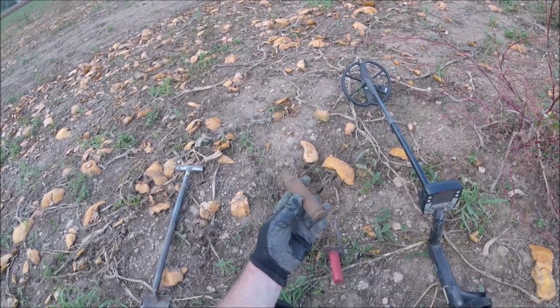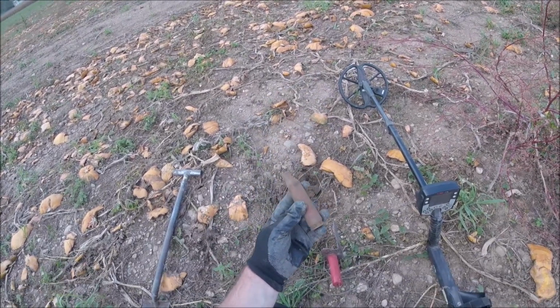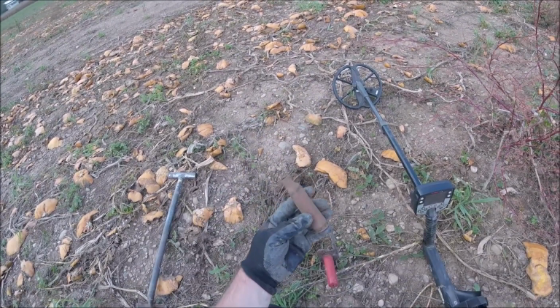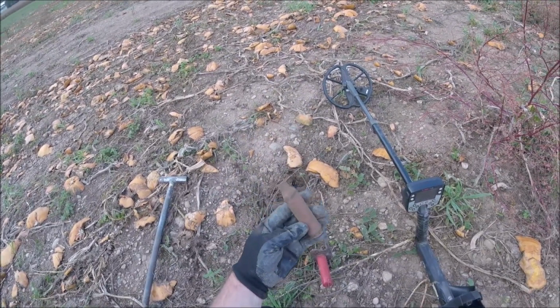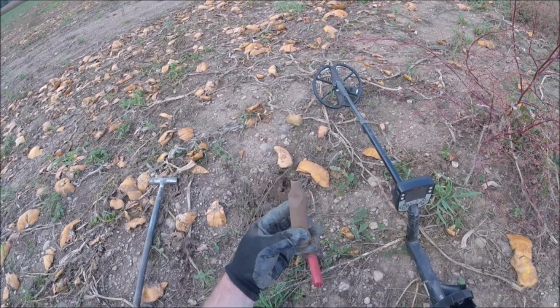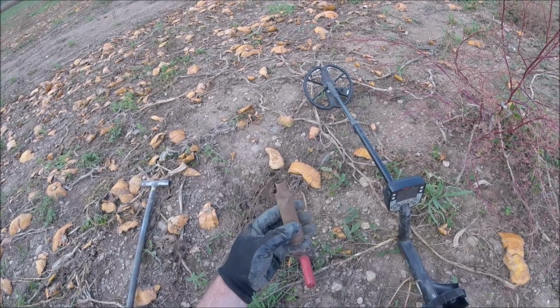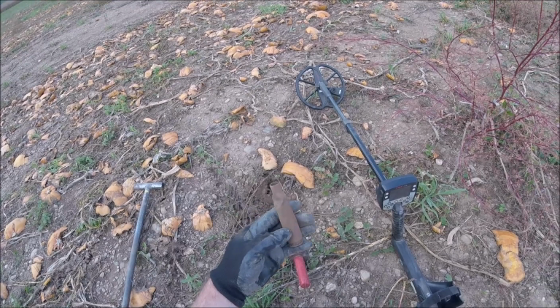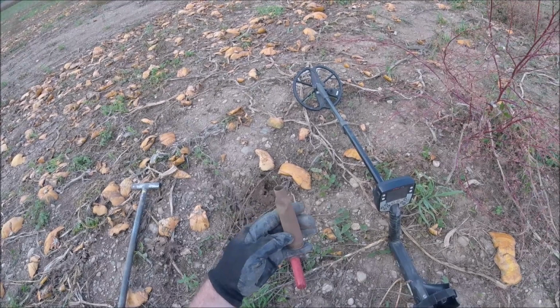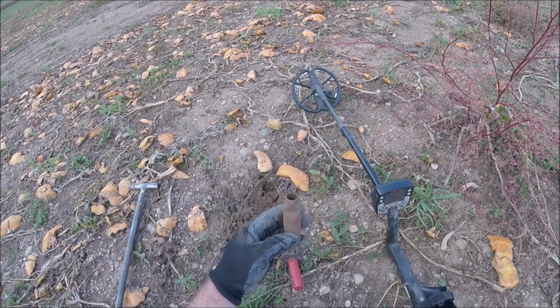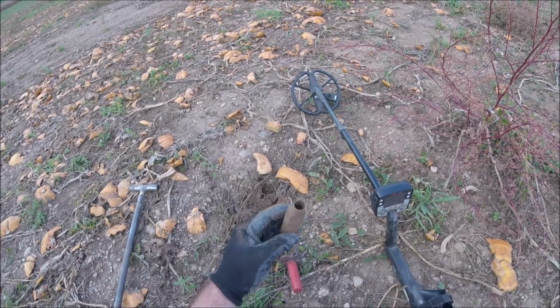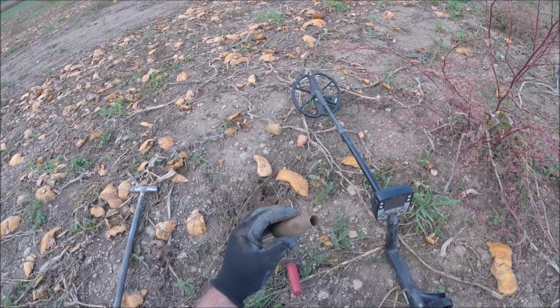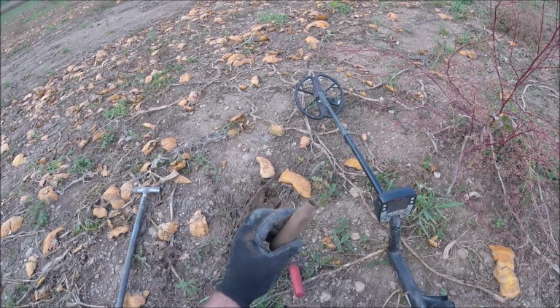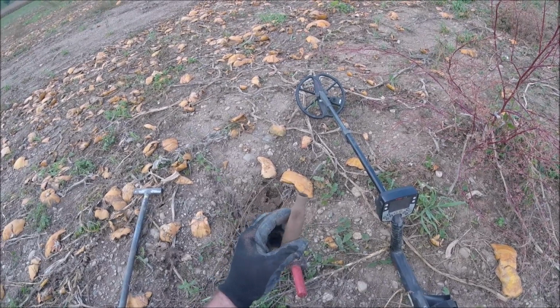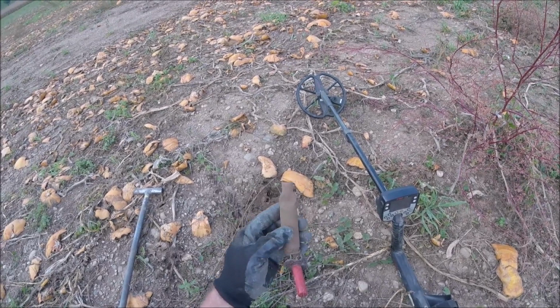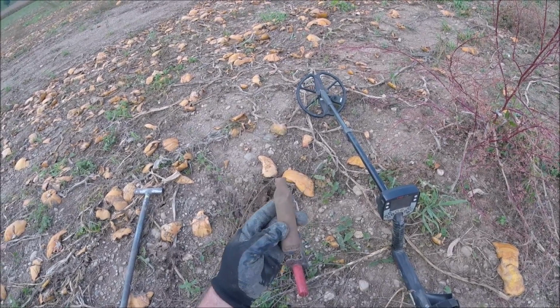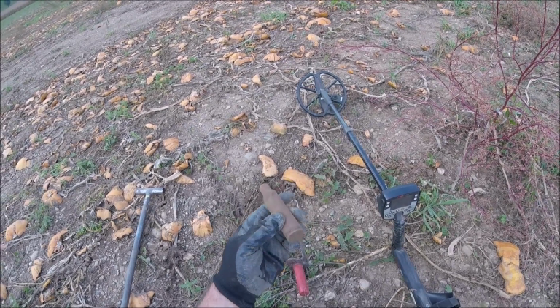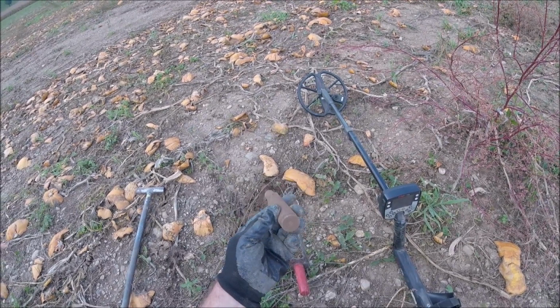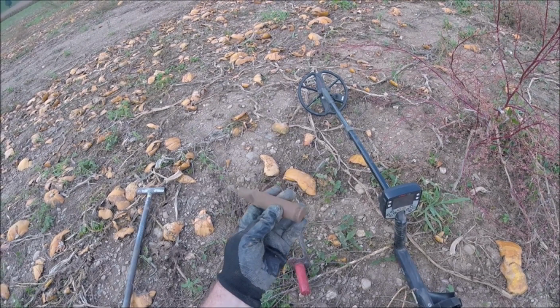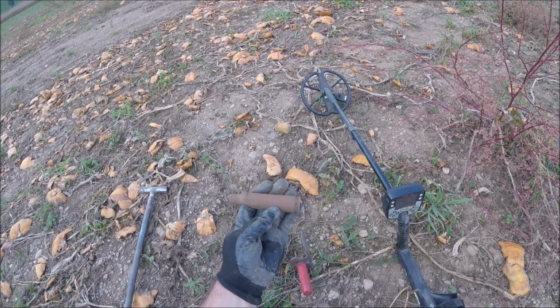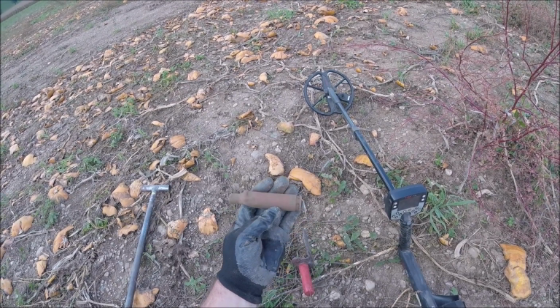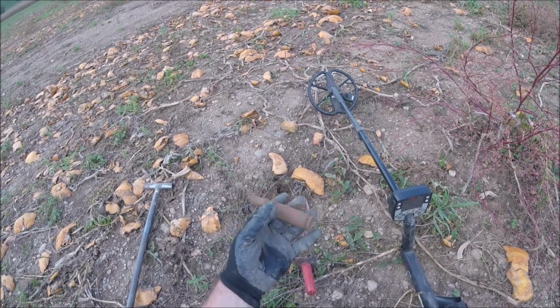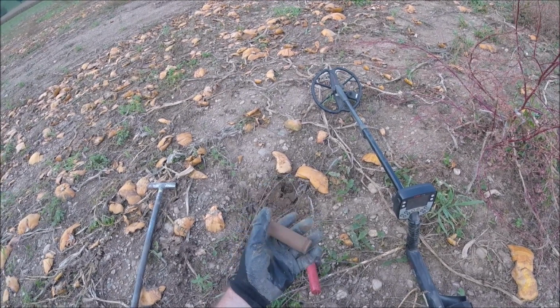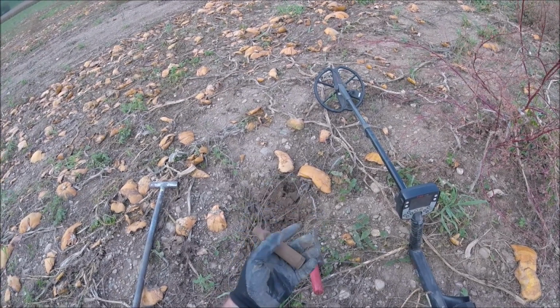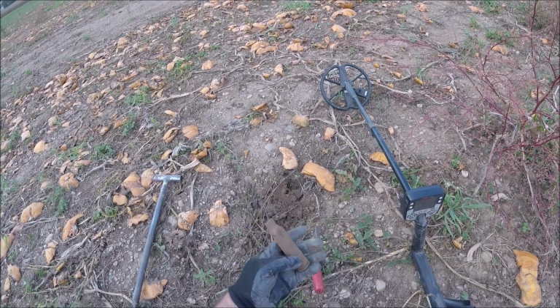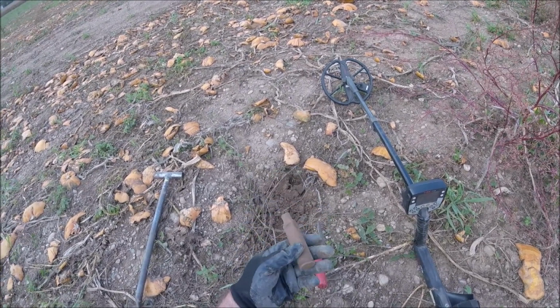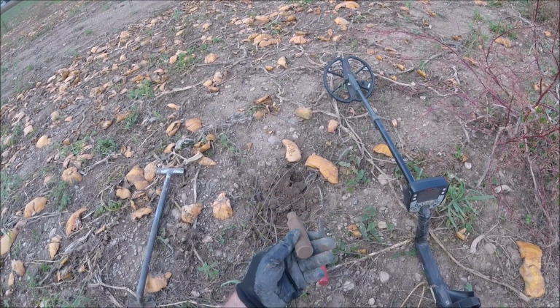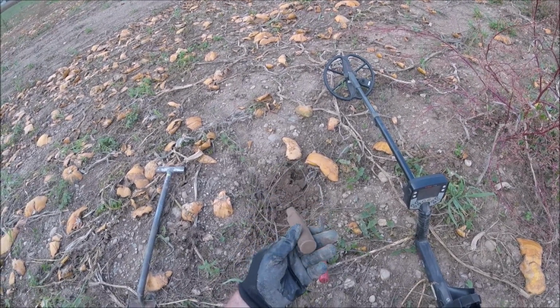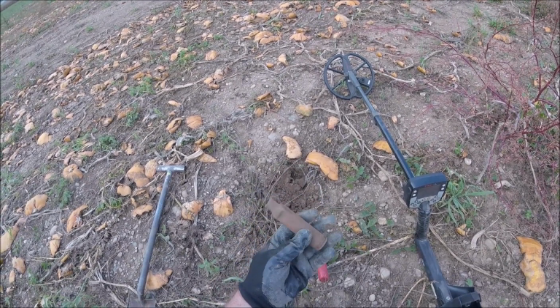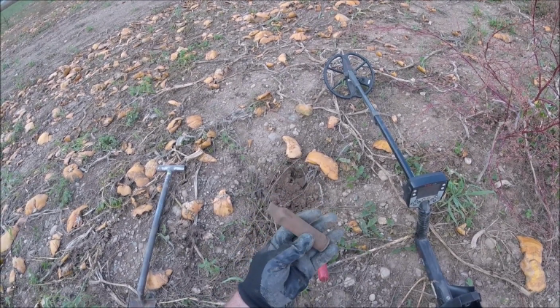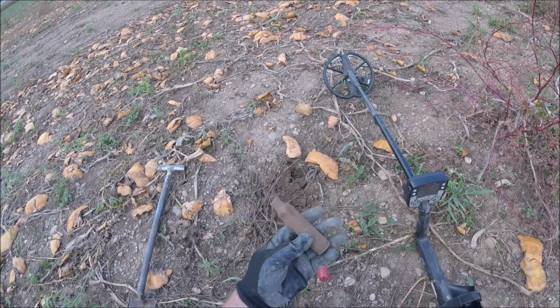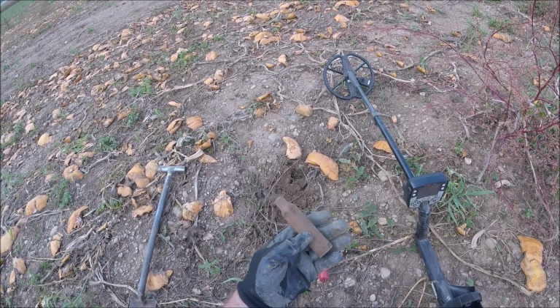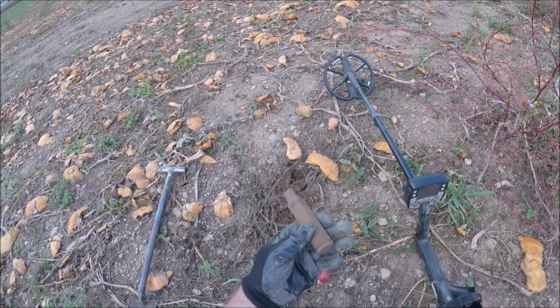Wow, huge! $12.47 on E-Trac — super loud, almost sounds like silver. Pretty heavy, it looks like it's all copper.